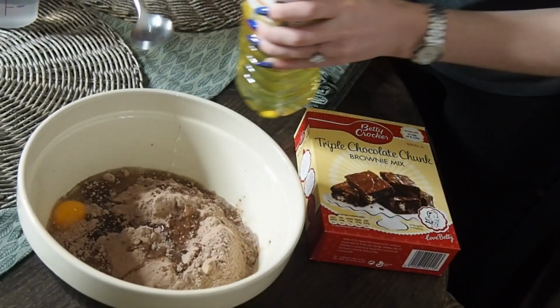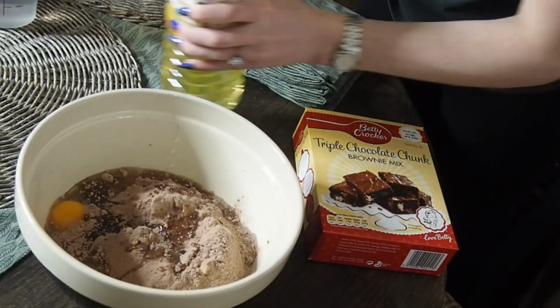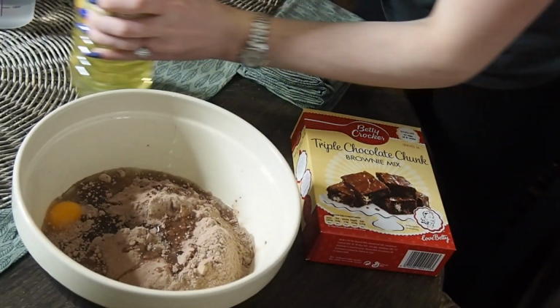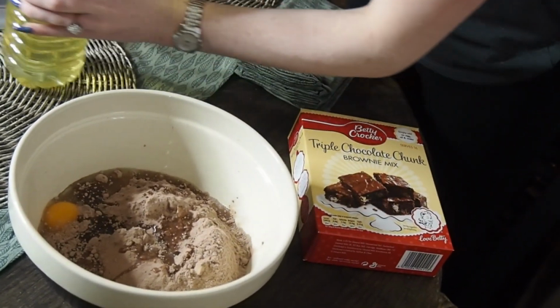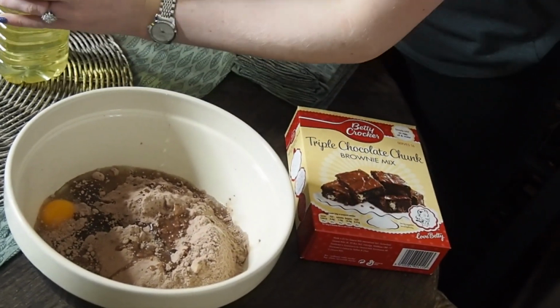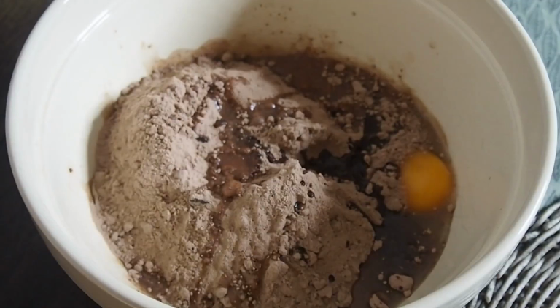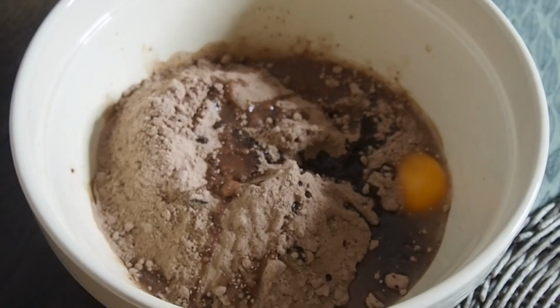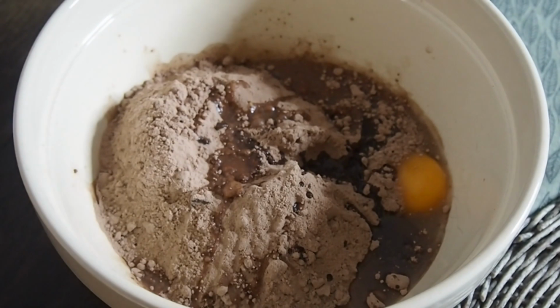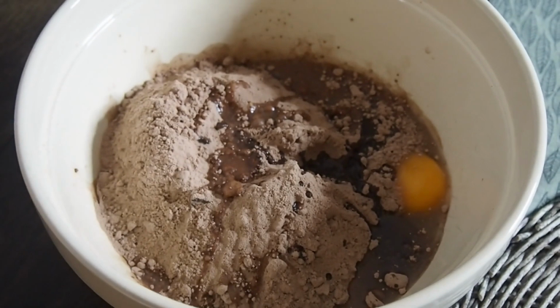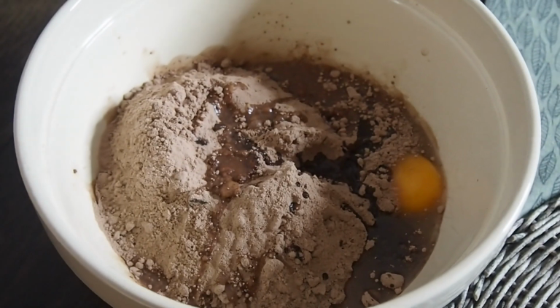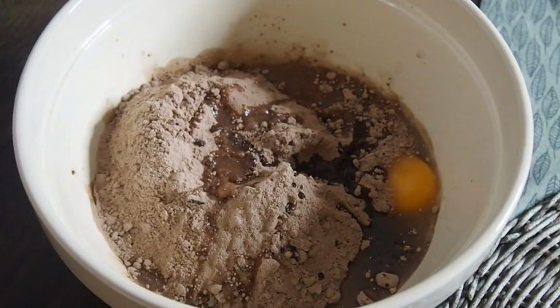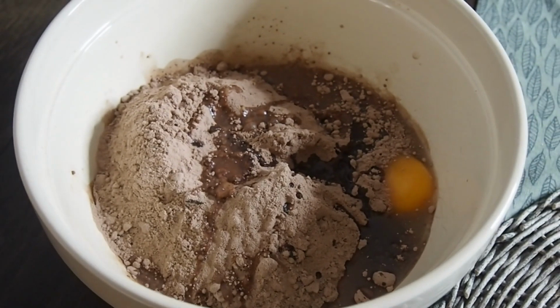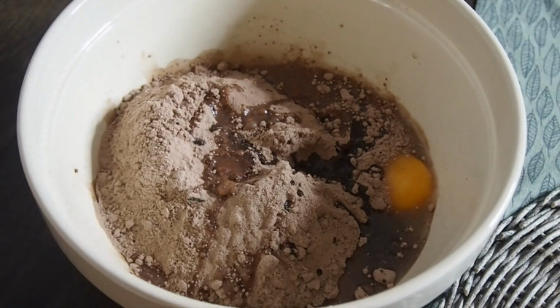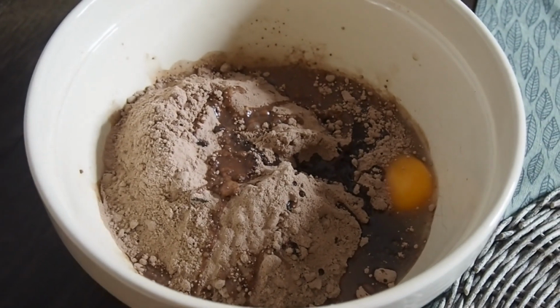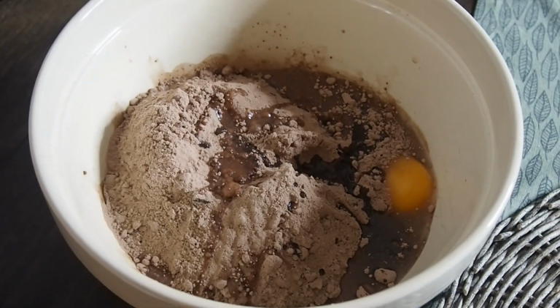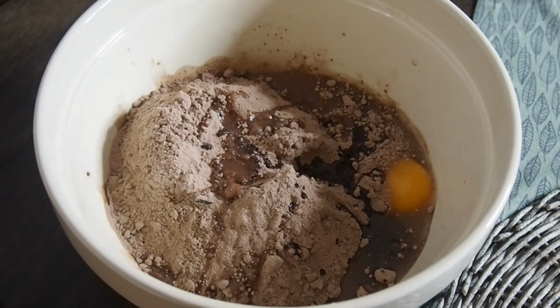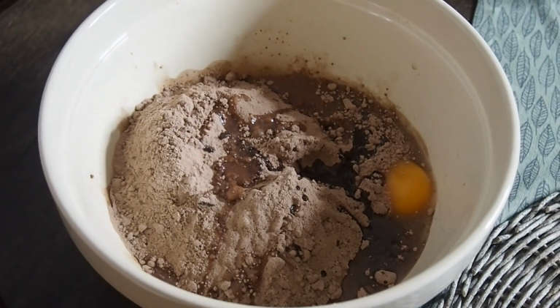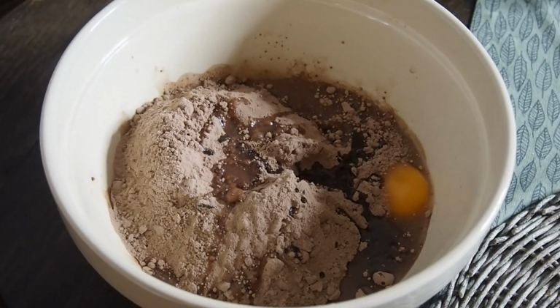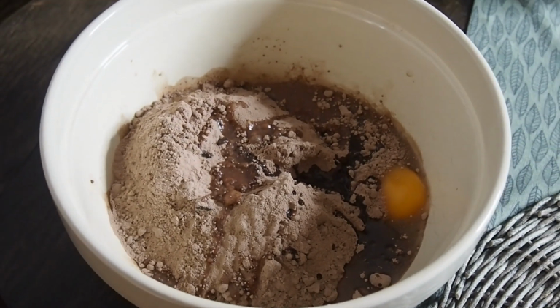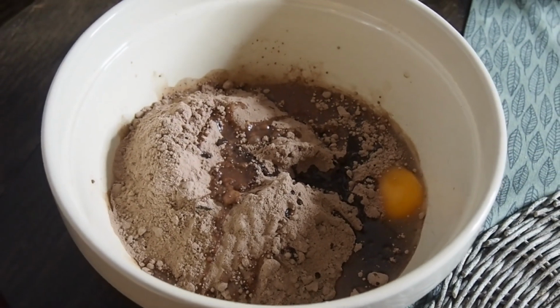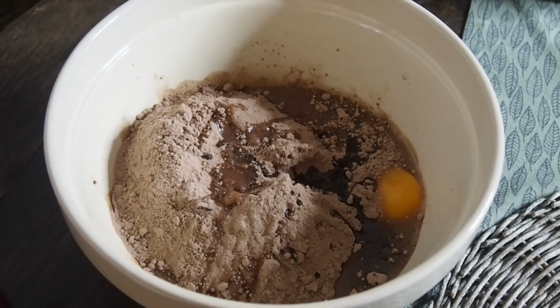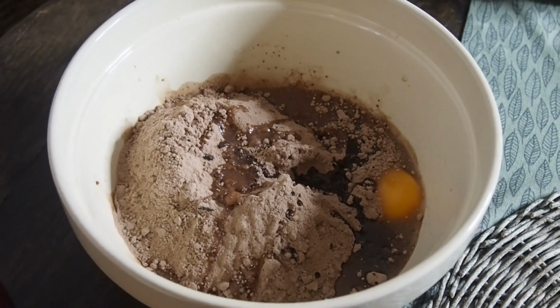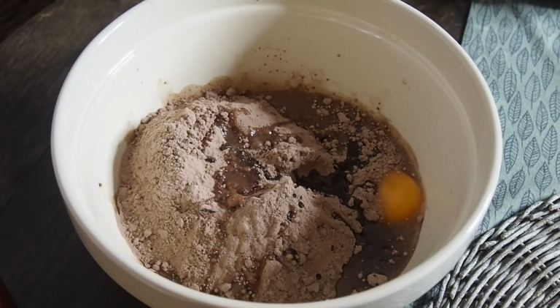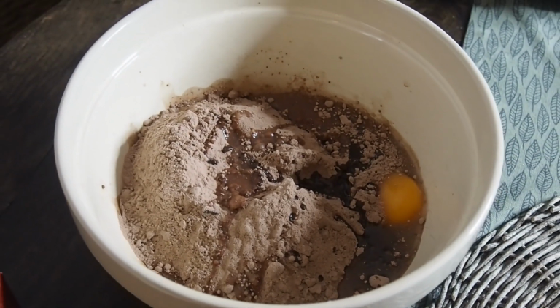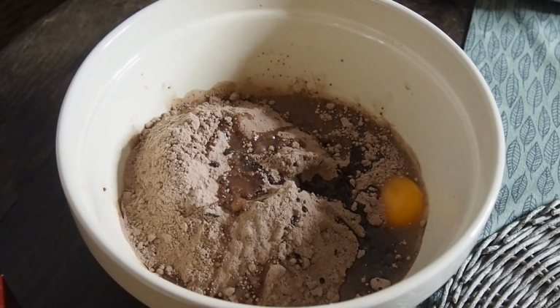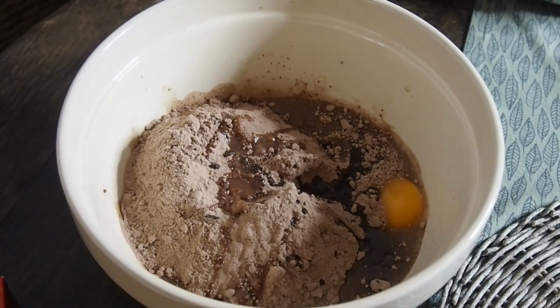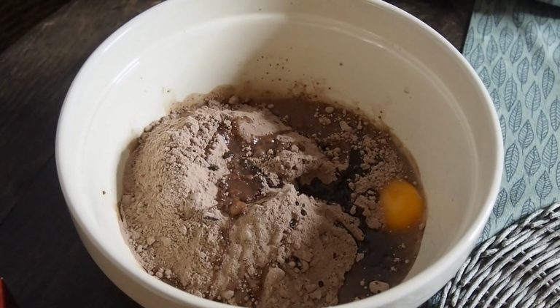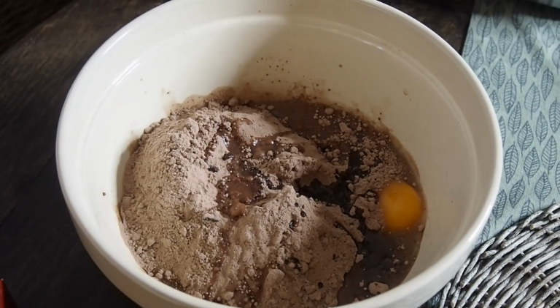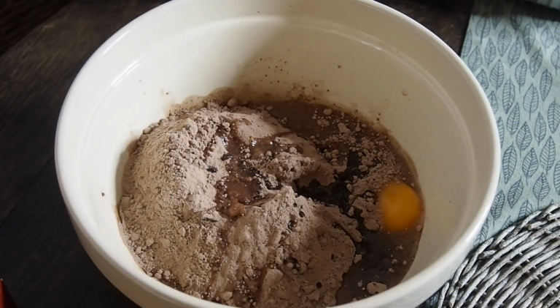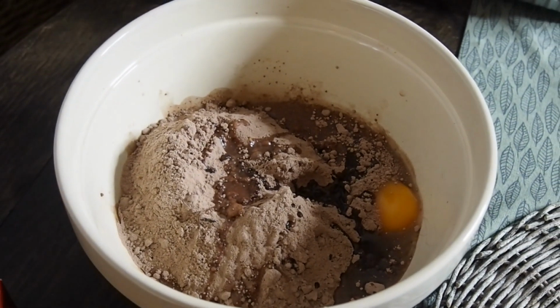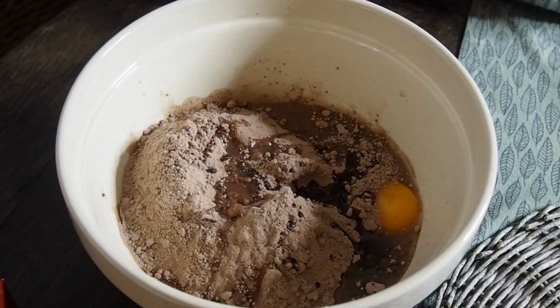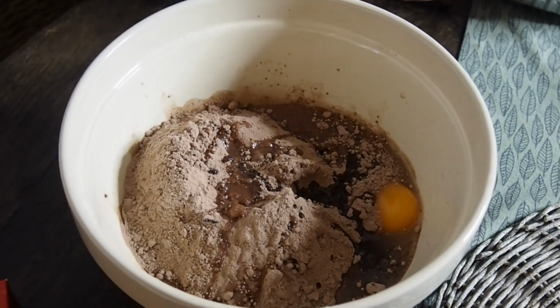So that's currently what the mixture looks like, and now we are going to mix it all together with a wooden spoon.